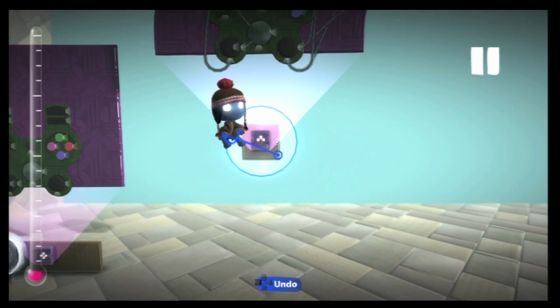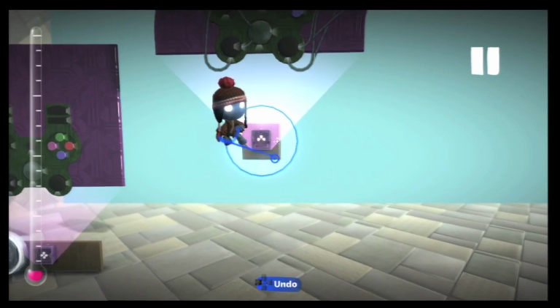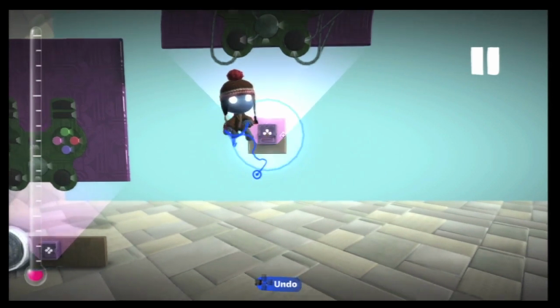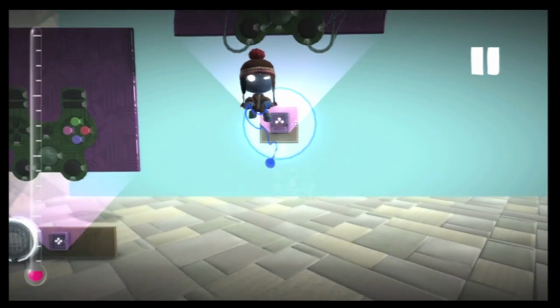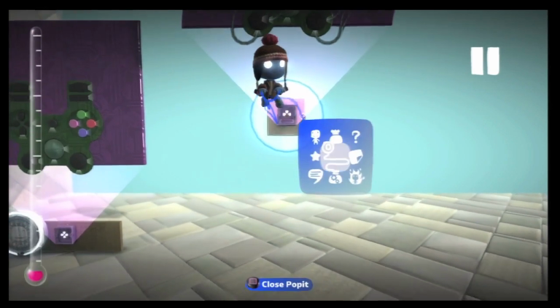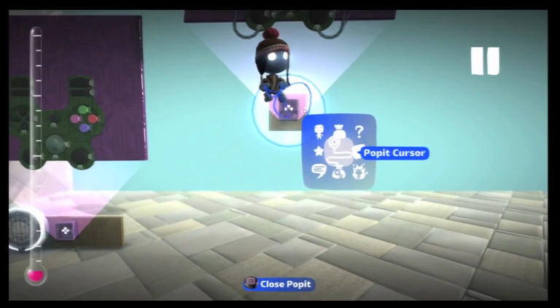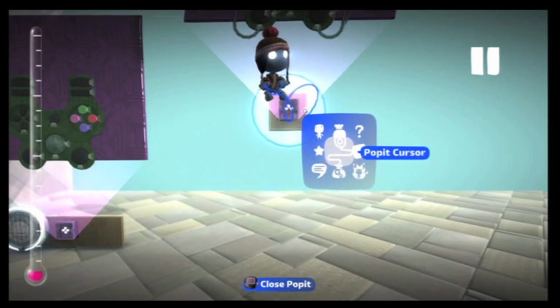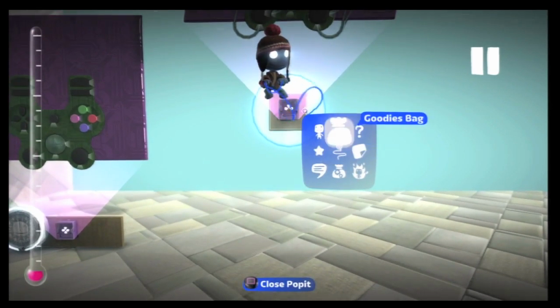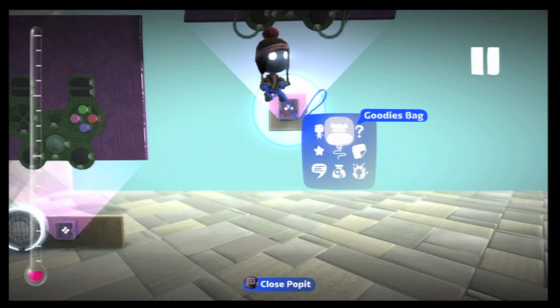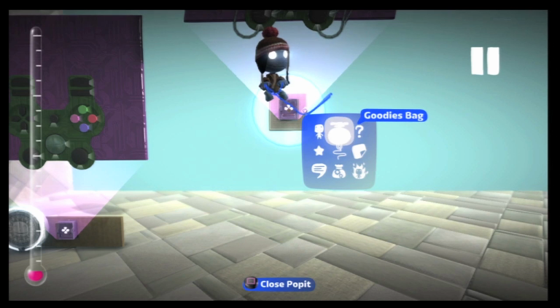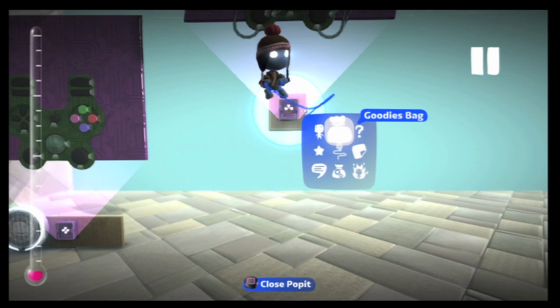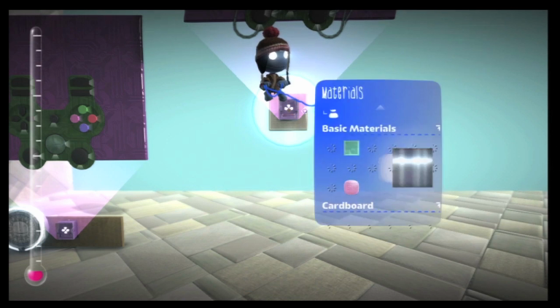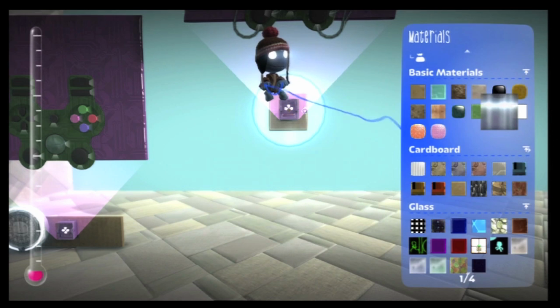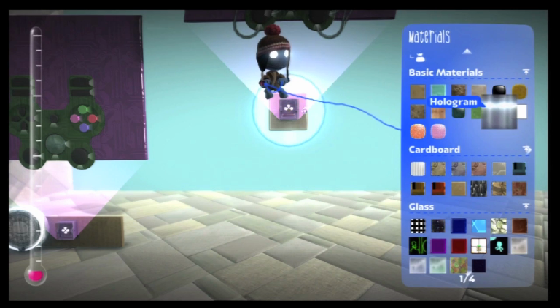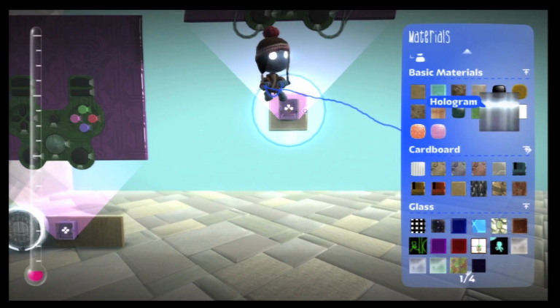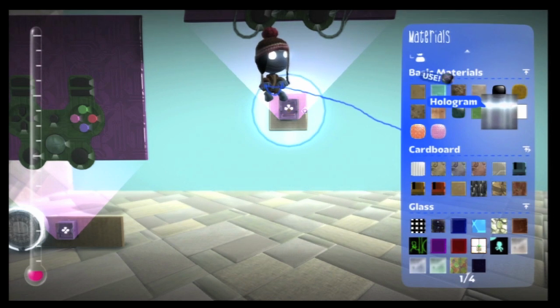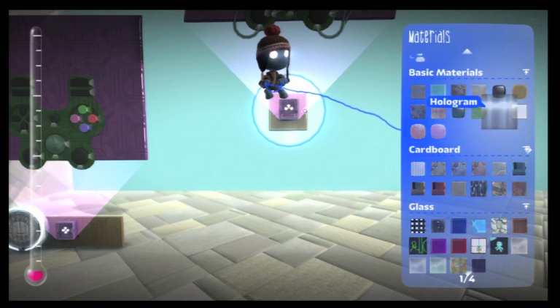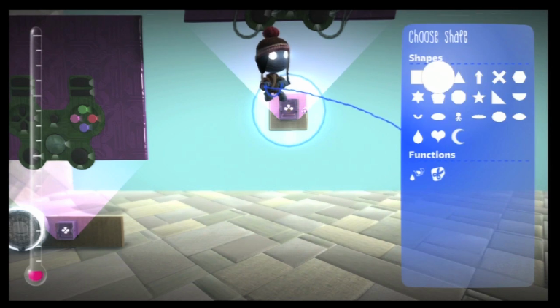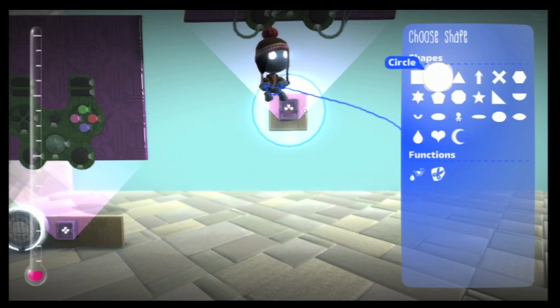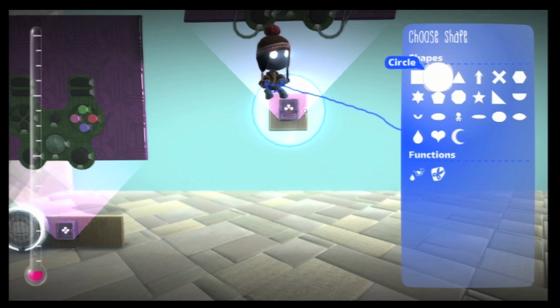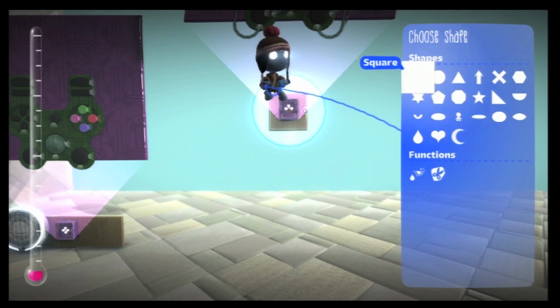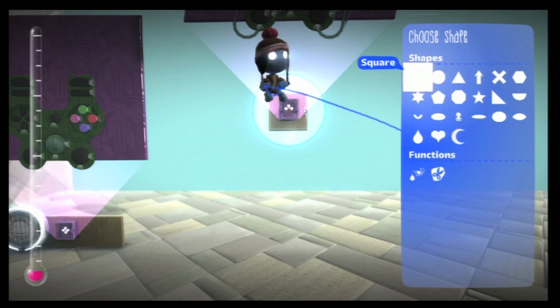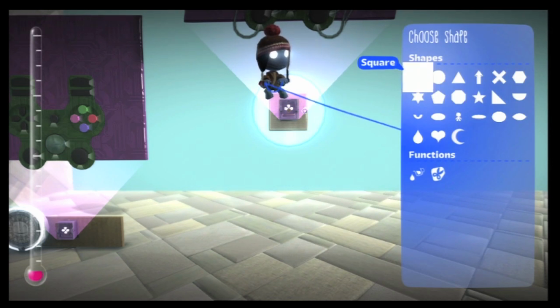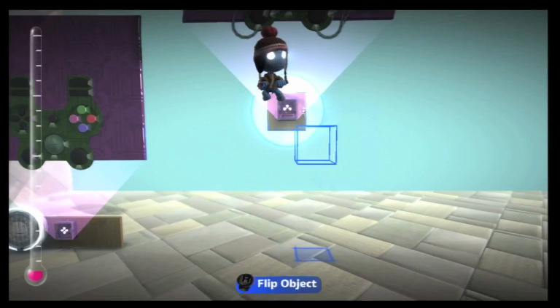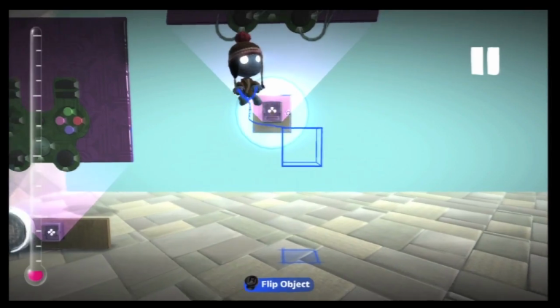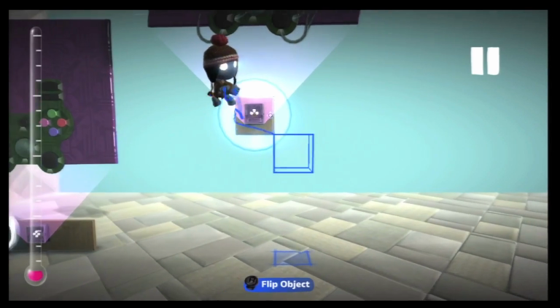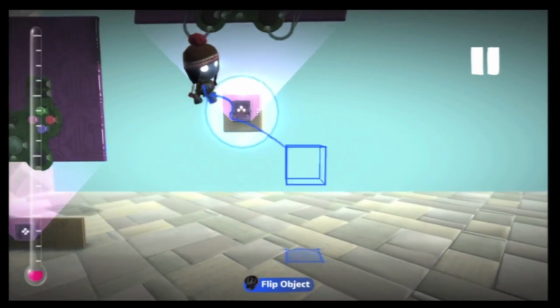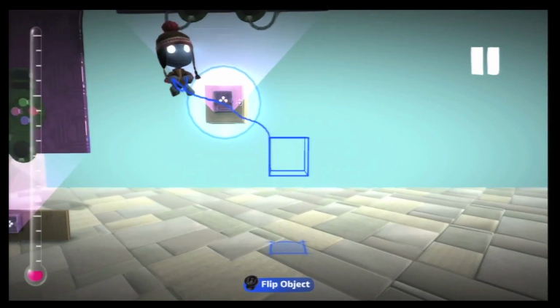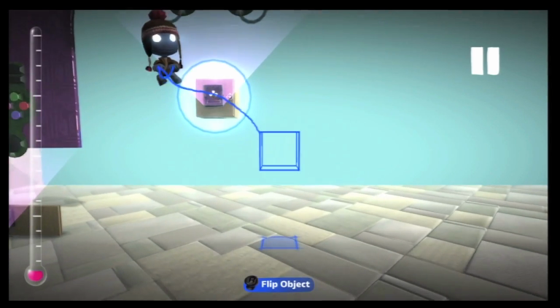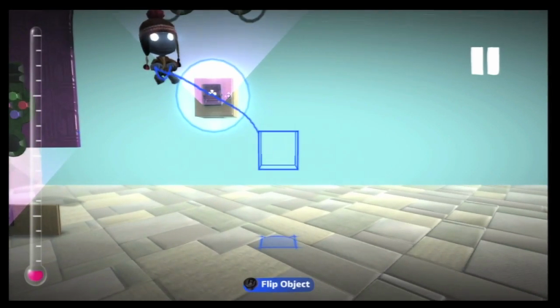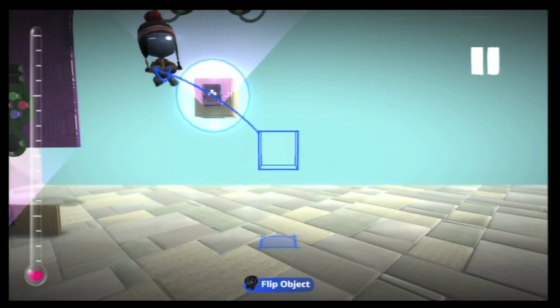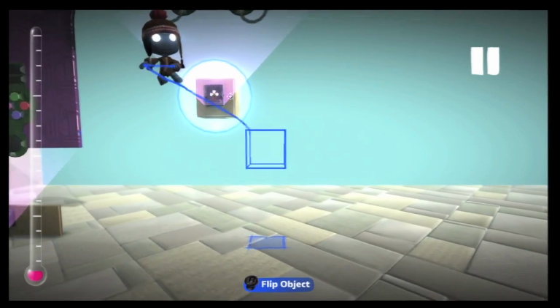Turn visibility off on the gyroscope. So now when you move about, that holograph will always remain pointing in the same way.